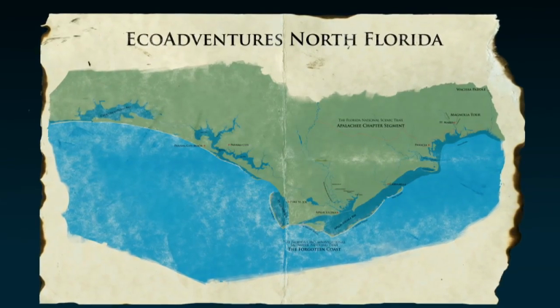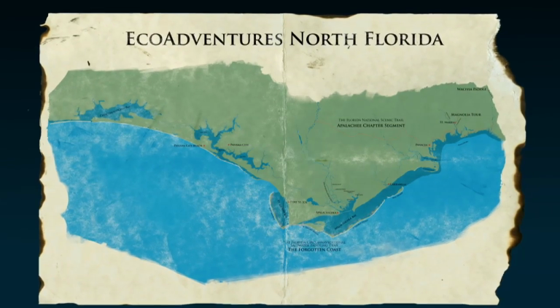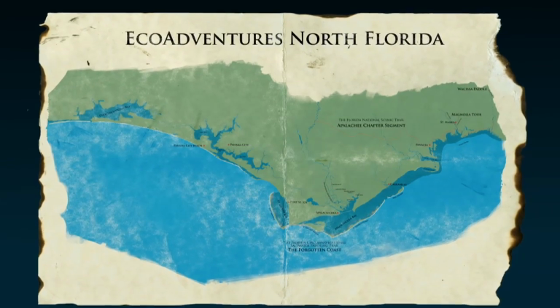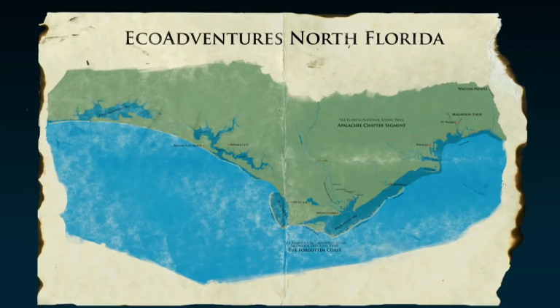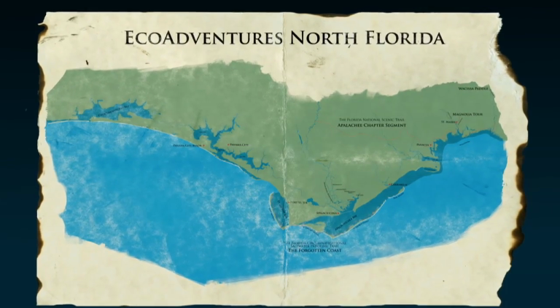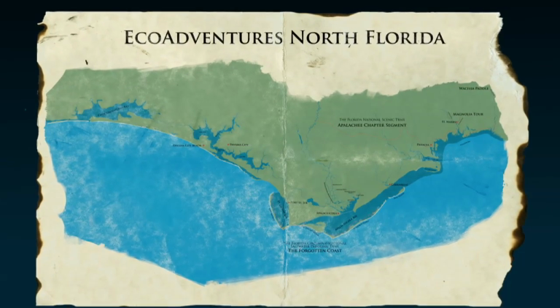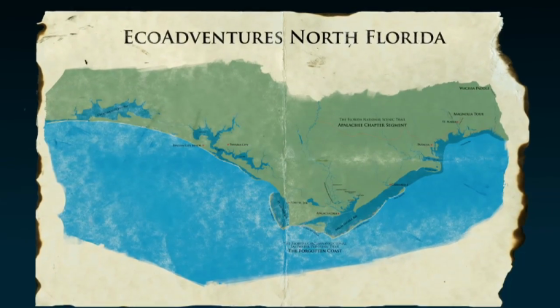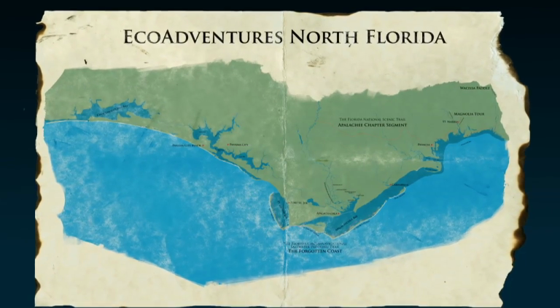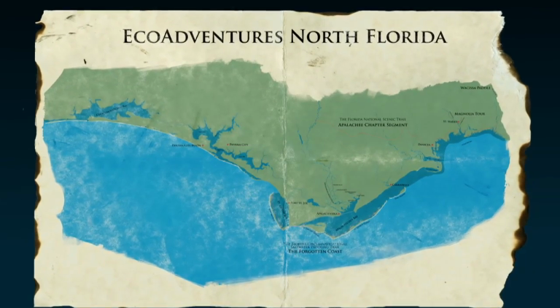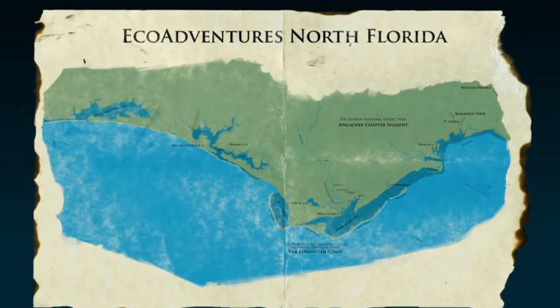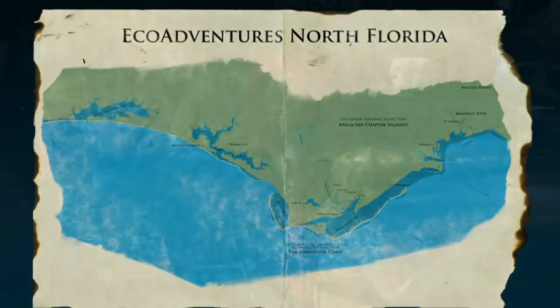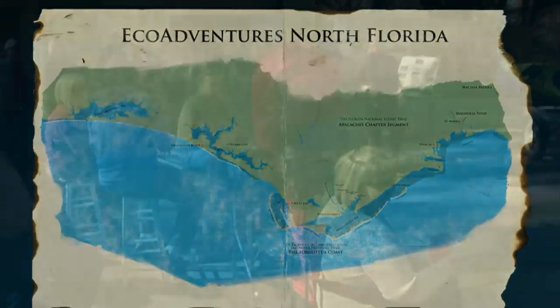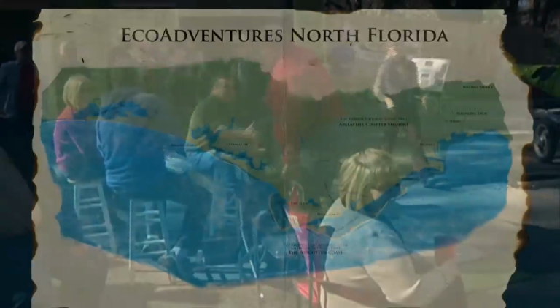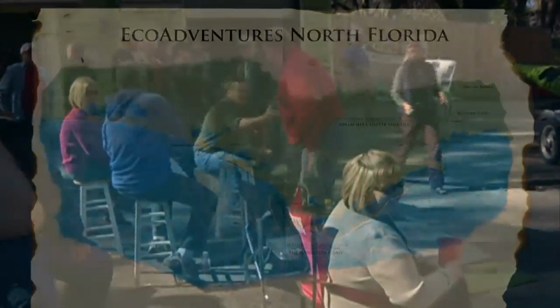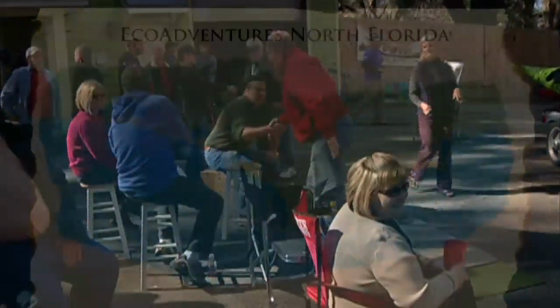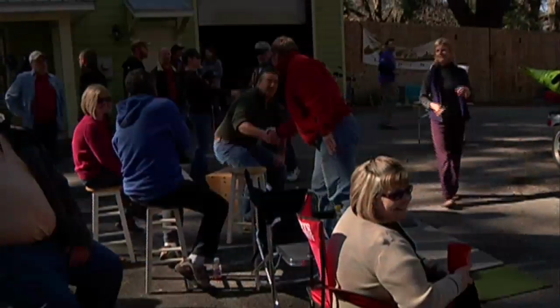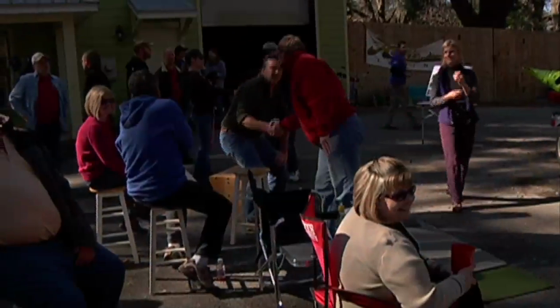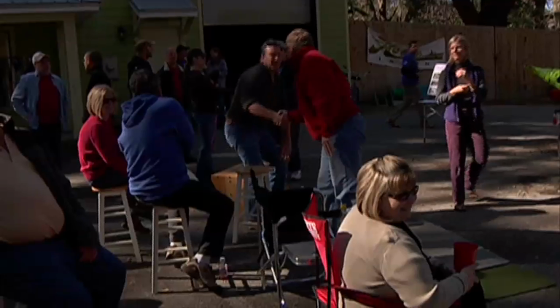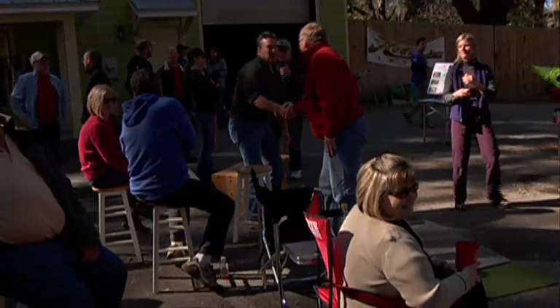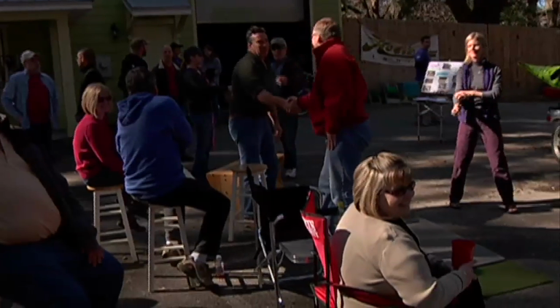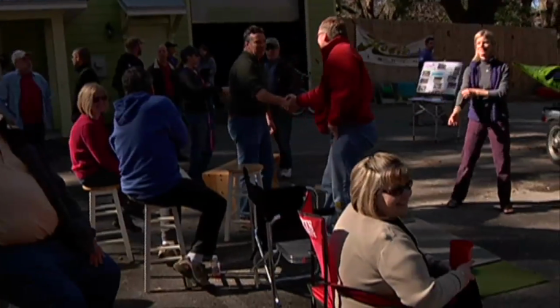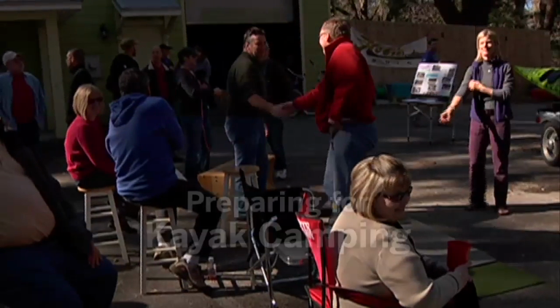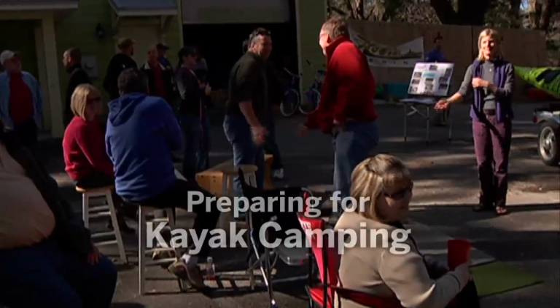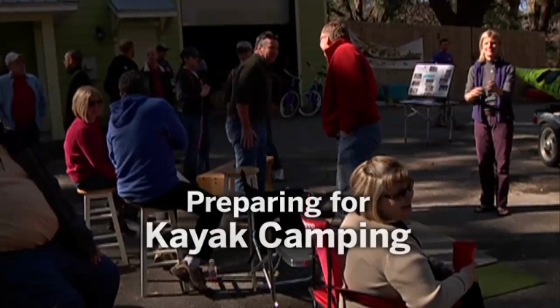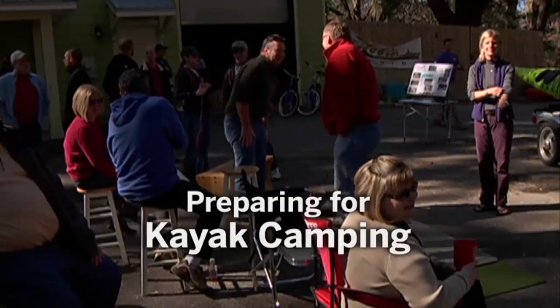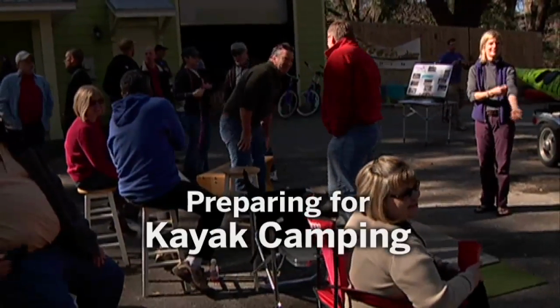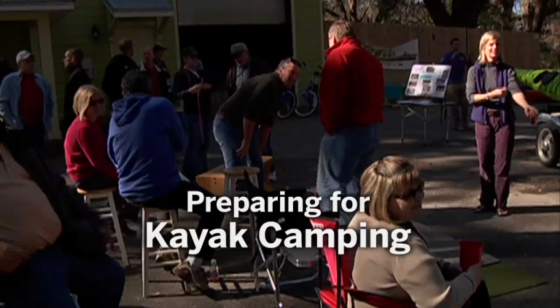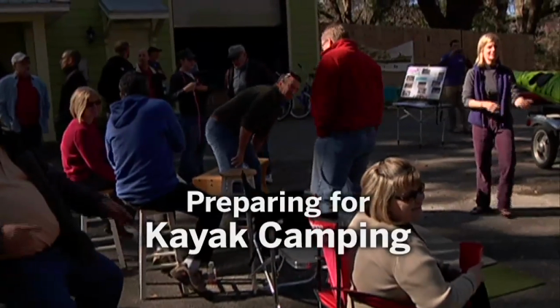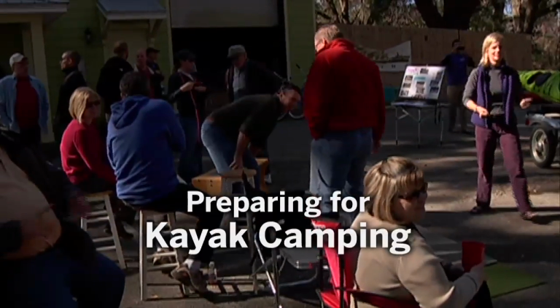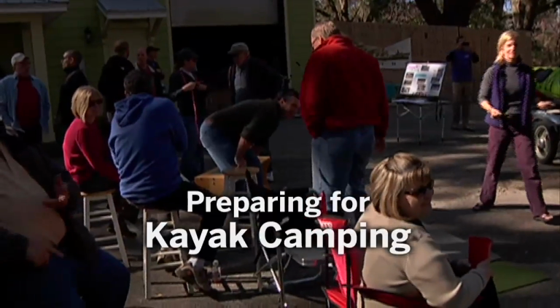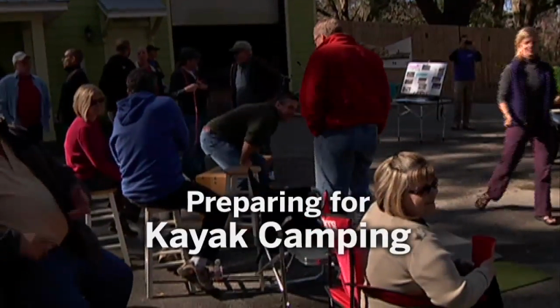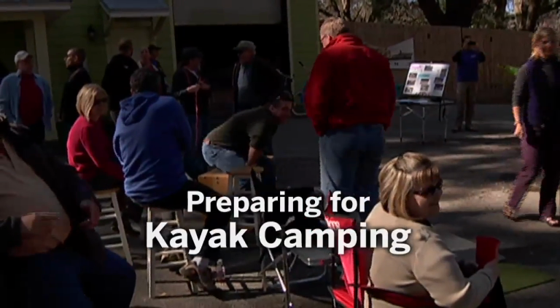I want you to introduce yourself to somebody you have not met and tell them where you like to go kayaking.